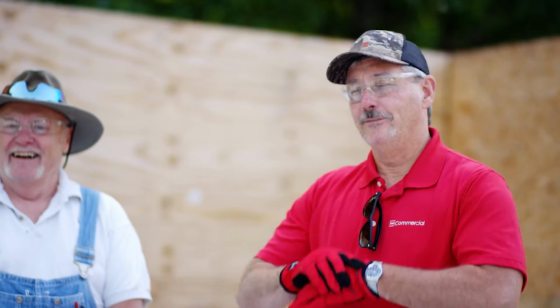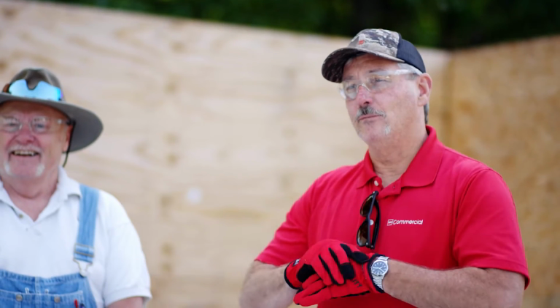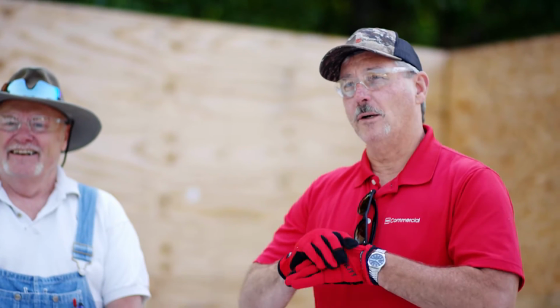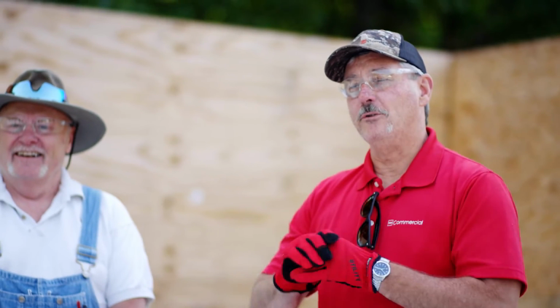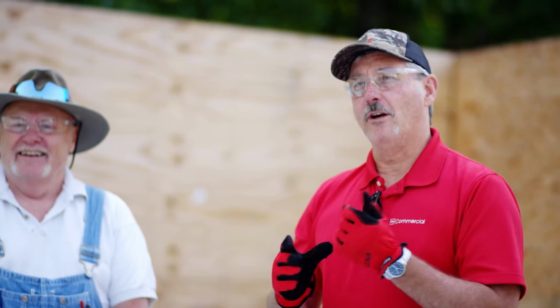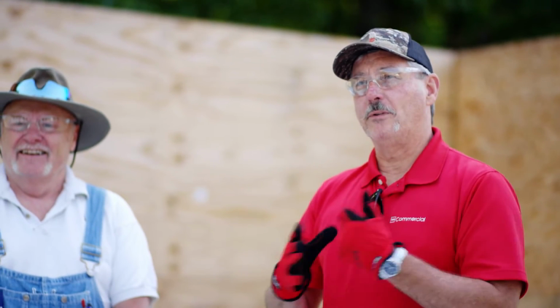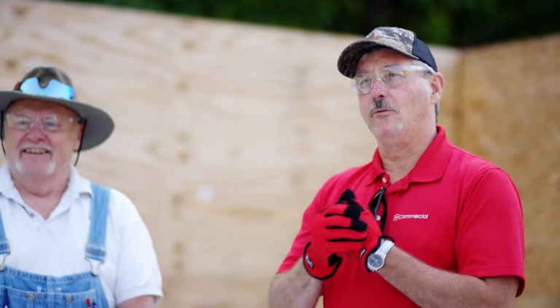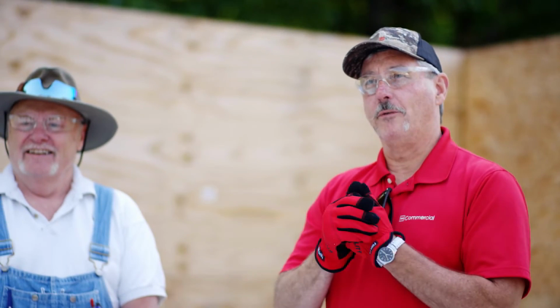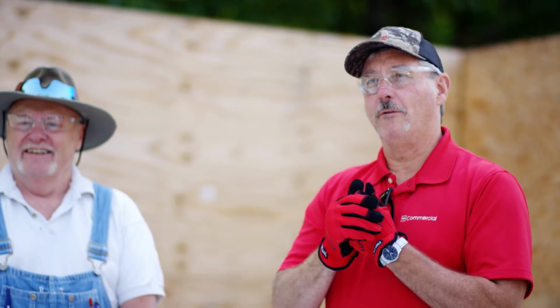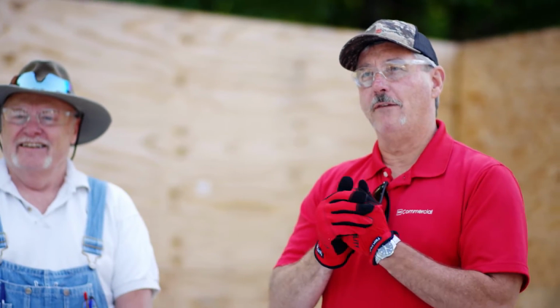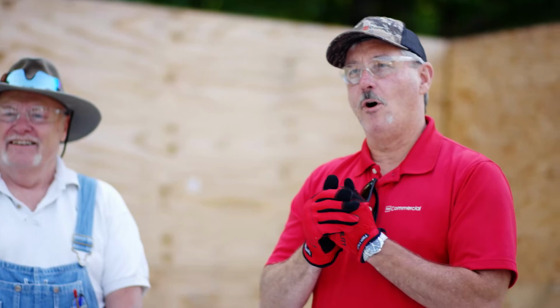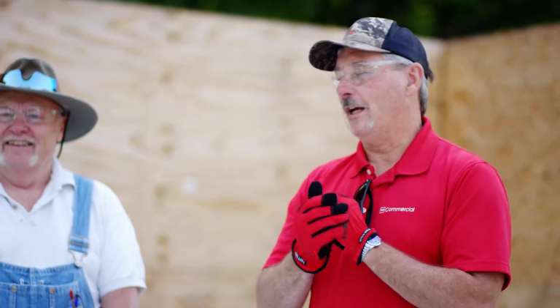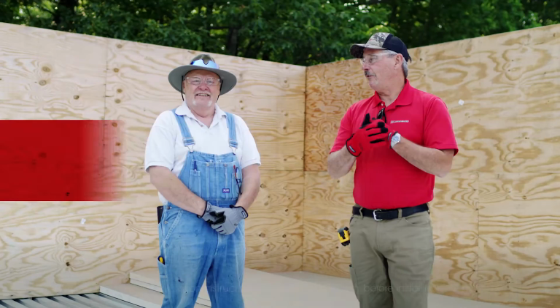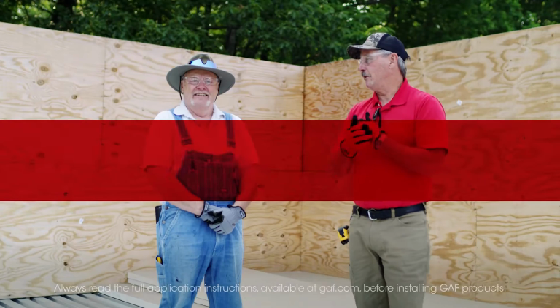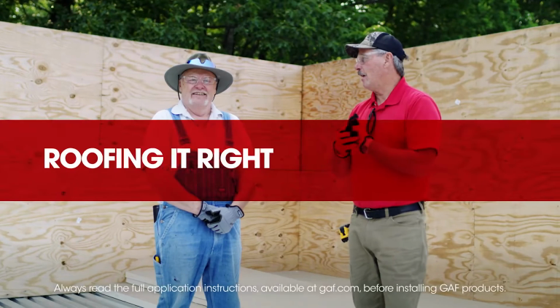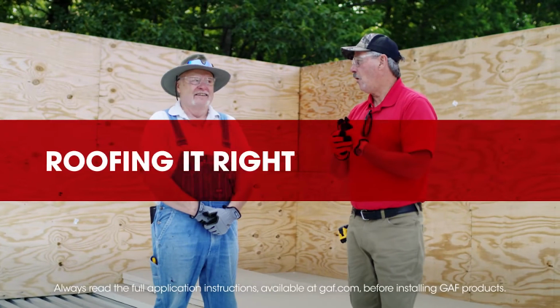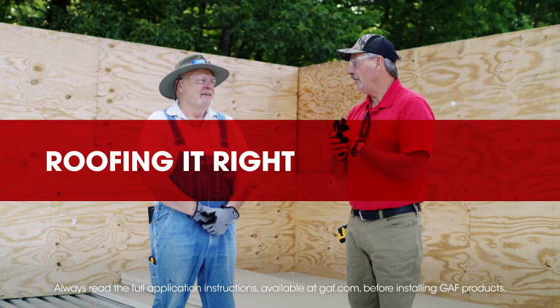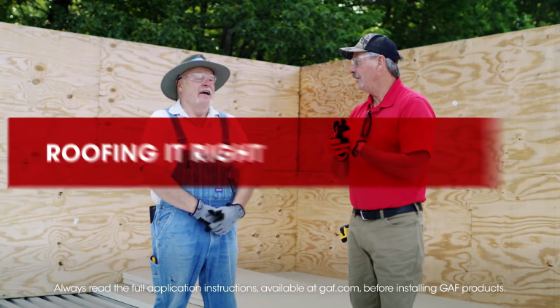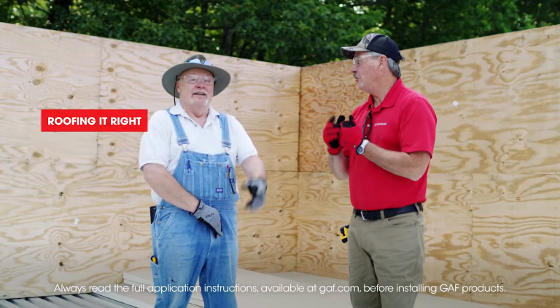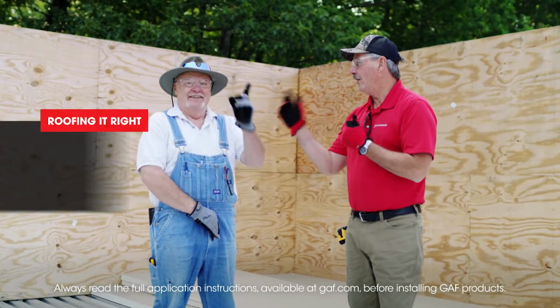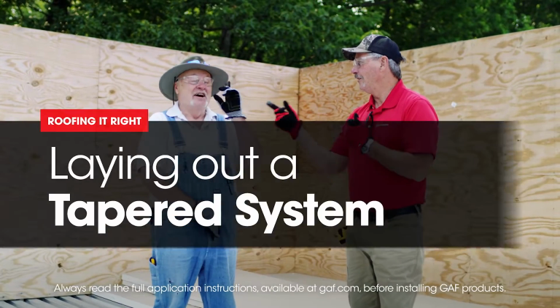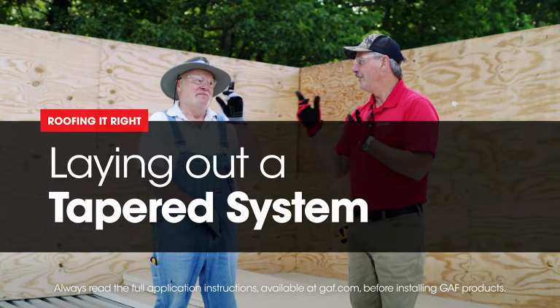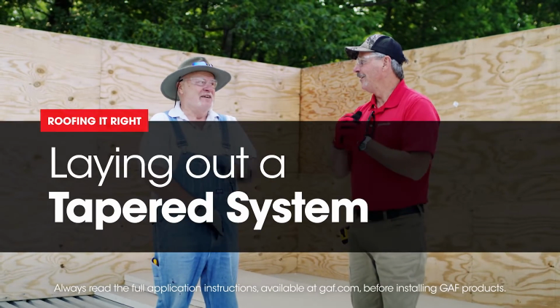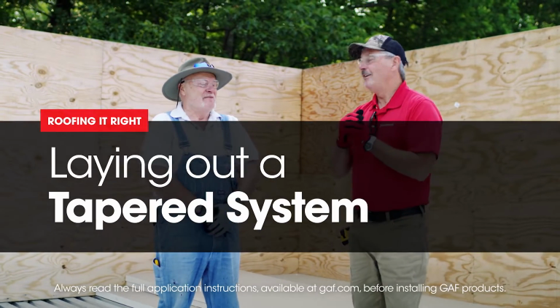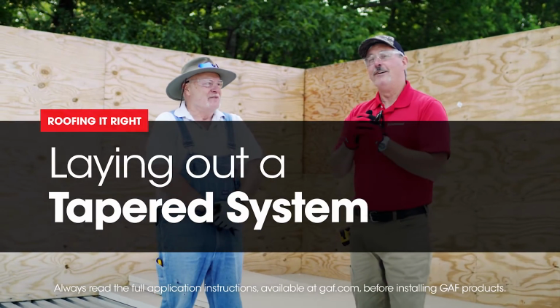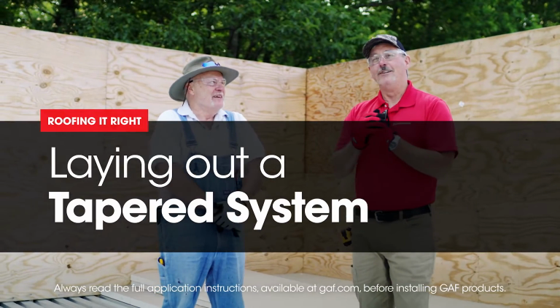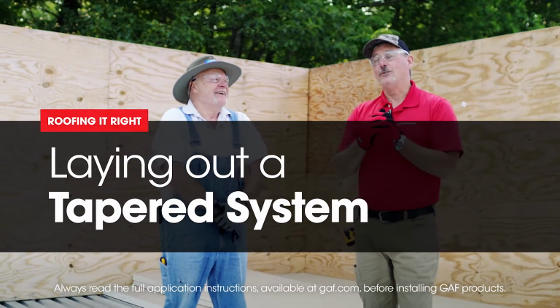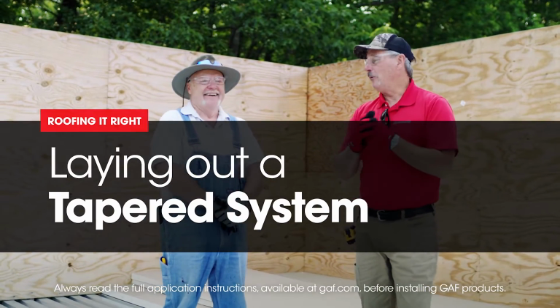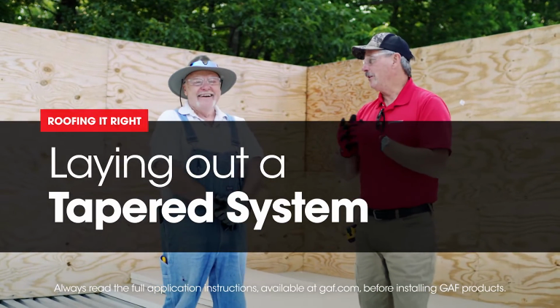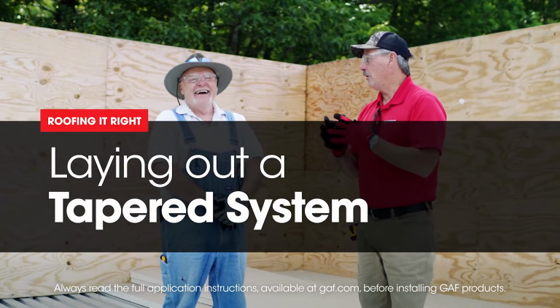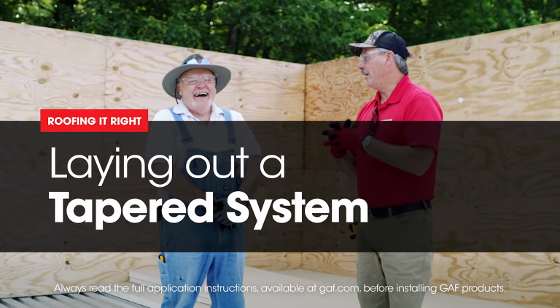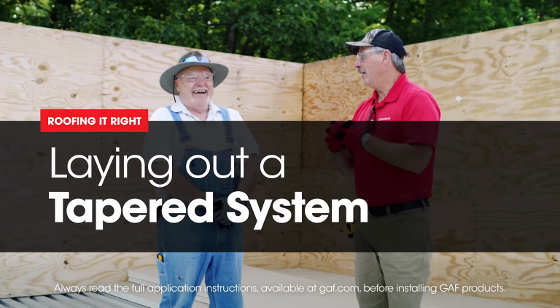Hi, welcome to another episode of Roof It Right with Dave and Wally. Obviously, I'm Wally and you are? I'm Dave. I'm the fun one. So what are we going to talk about today, Dave?